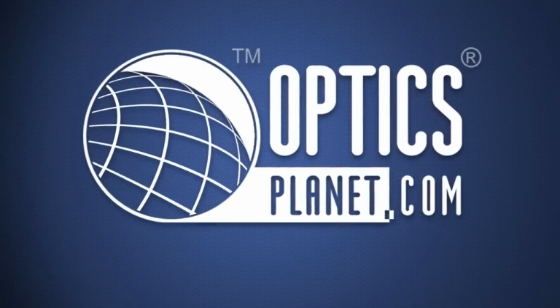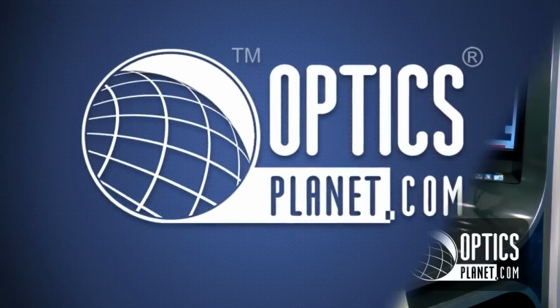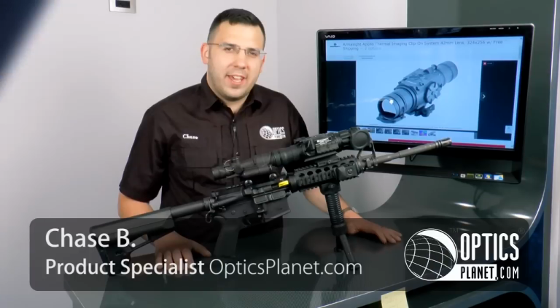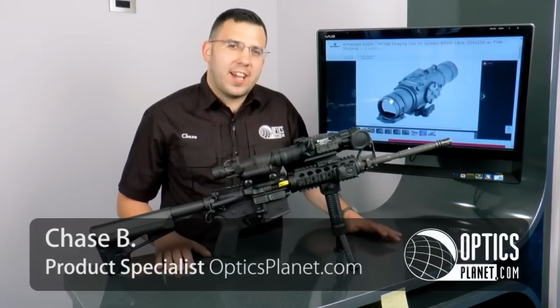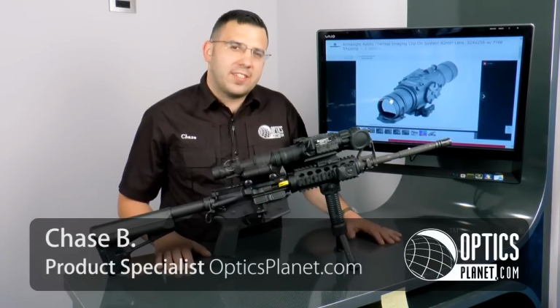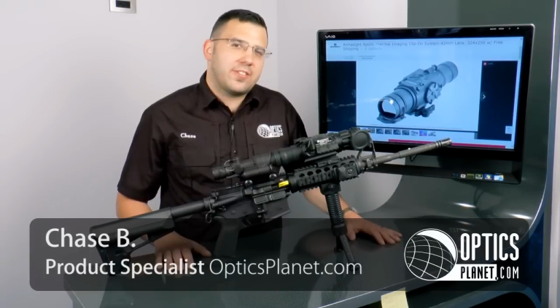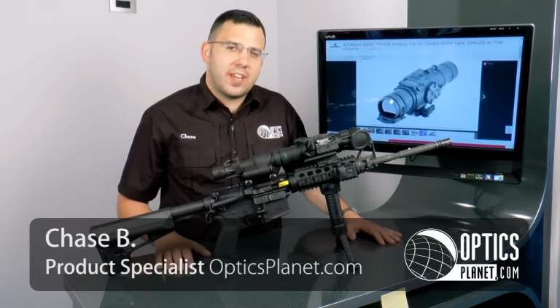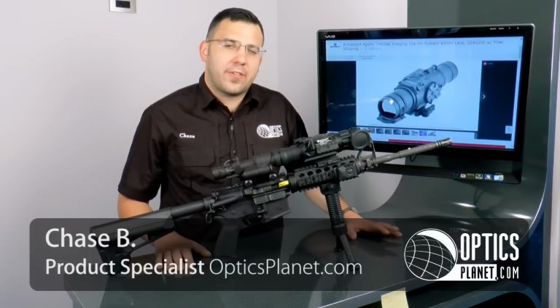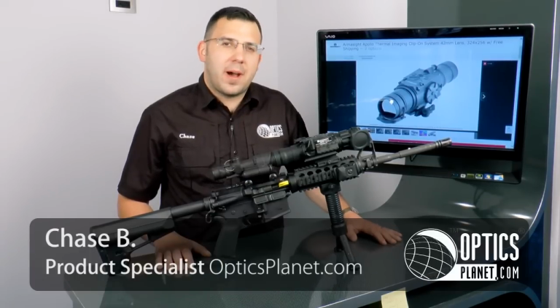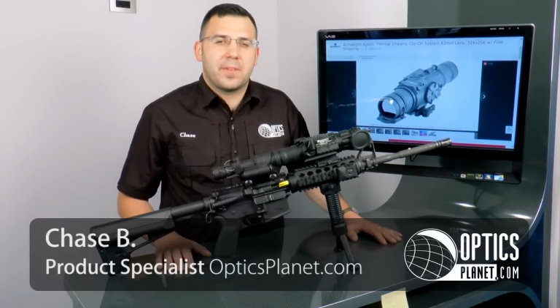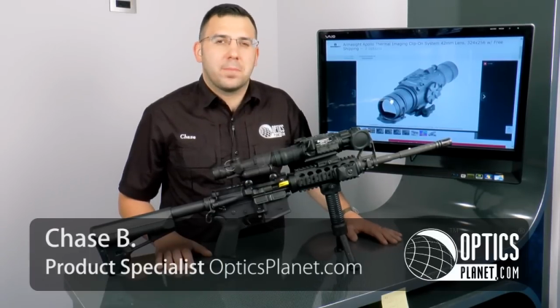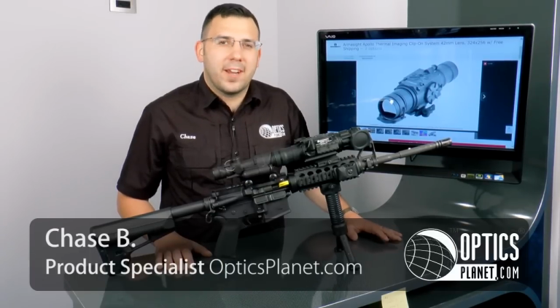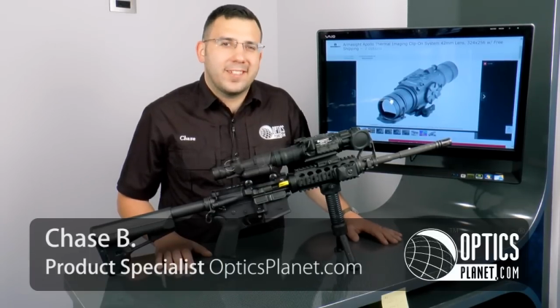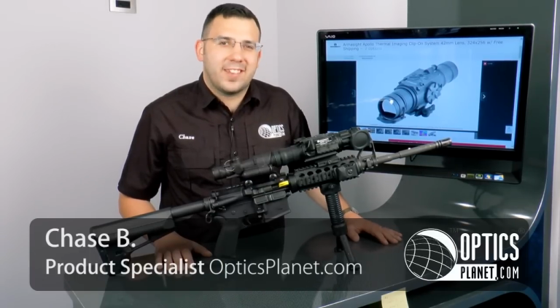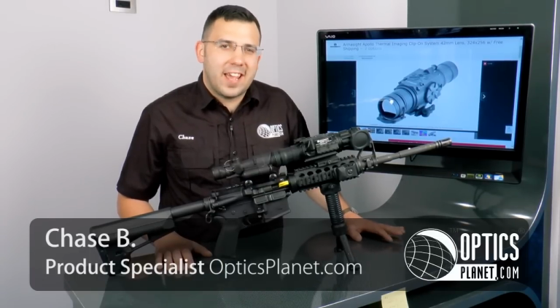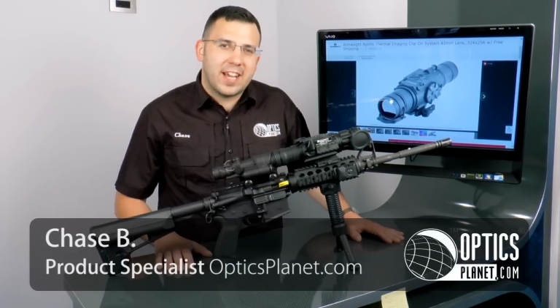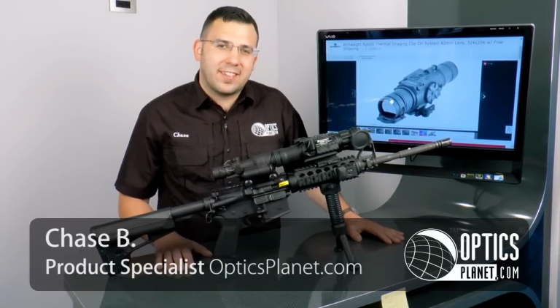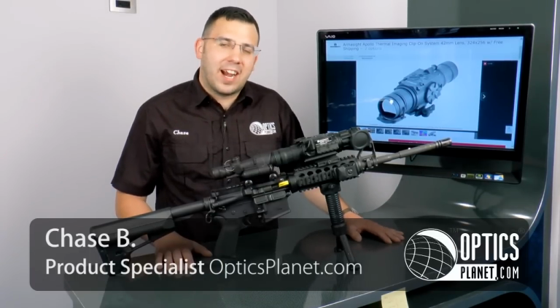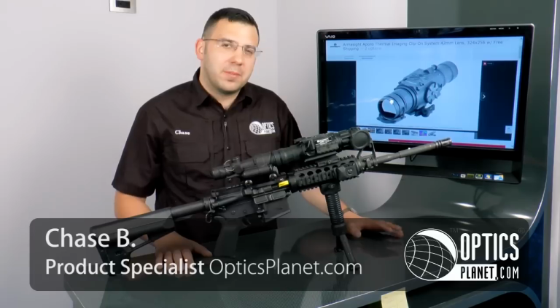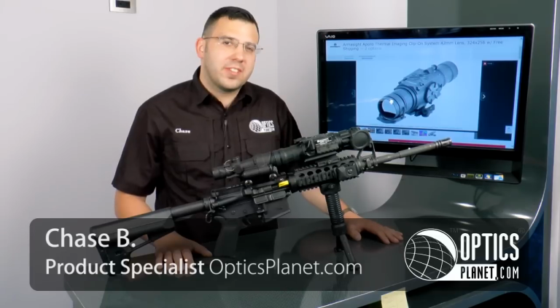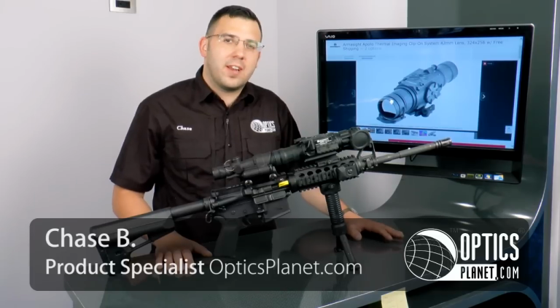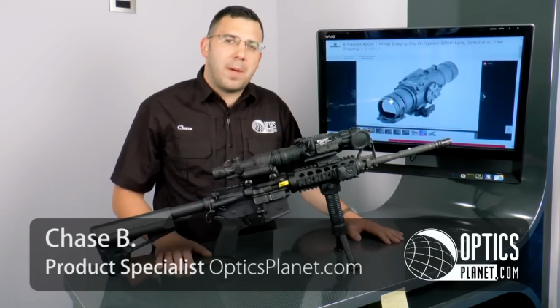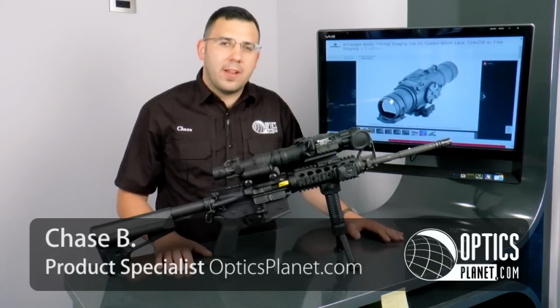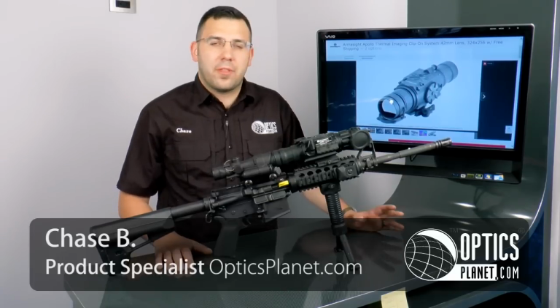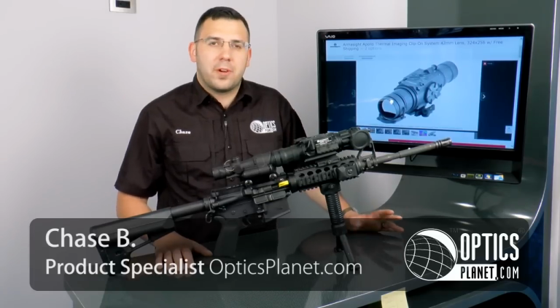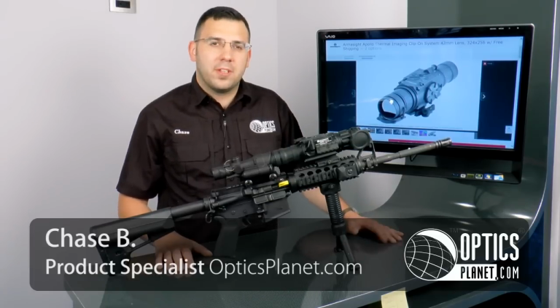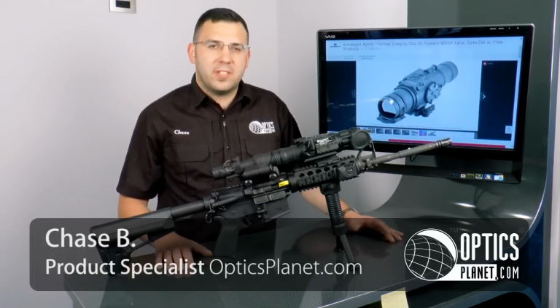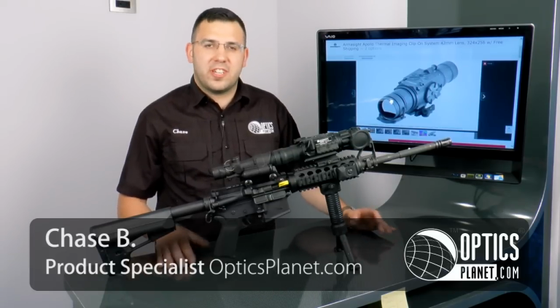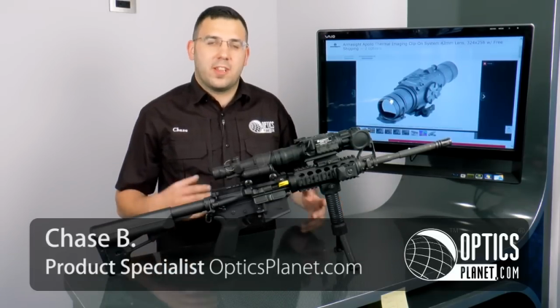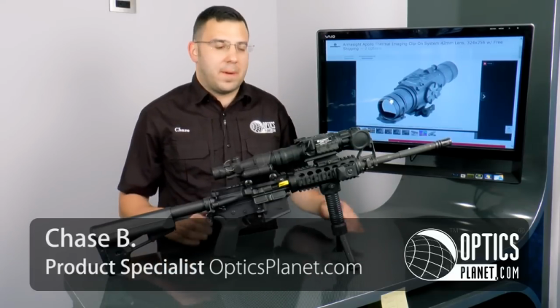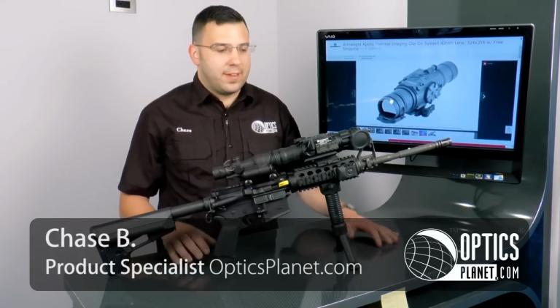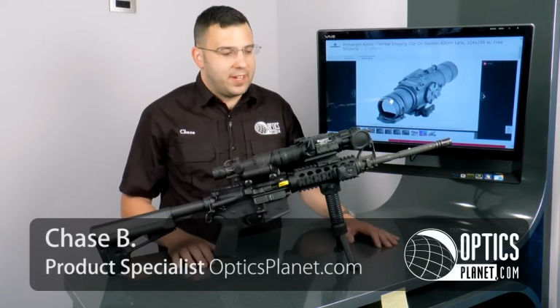Hey guys, this is Chase from OpticsPlanet and today I've got the Armasight Apollo Thermal Imaging Clip-On Device.